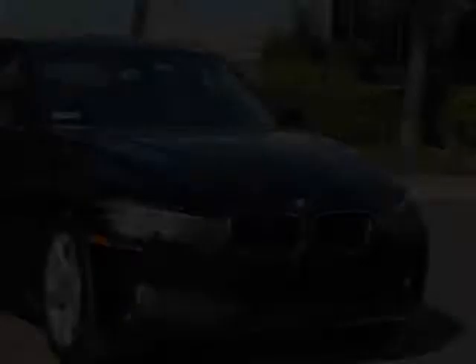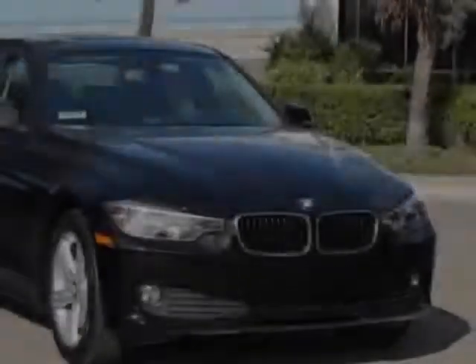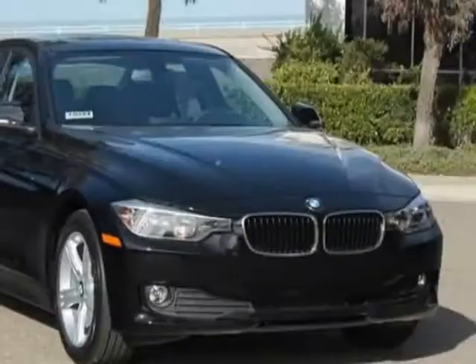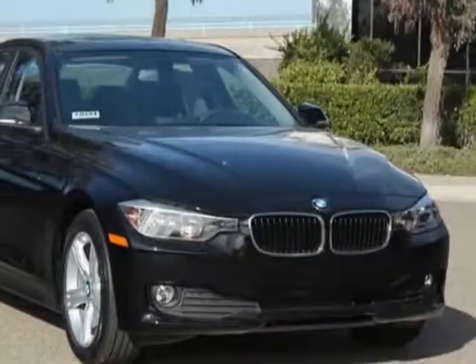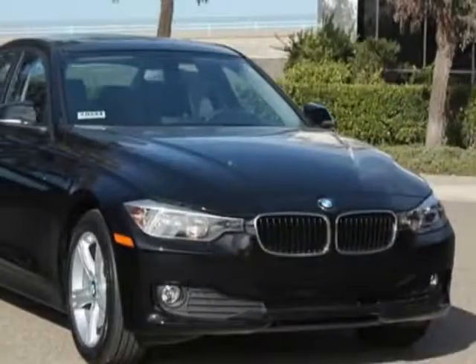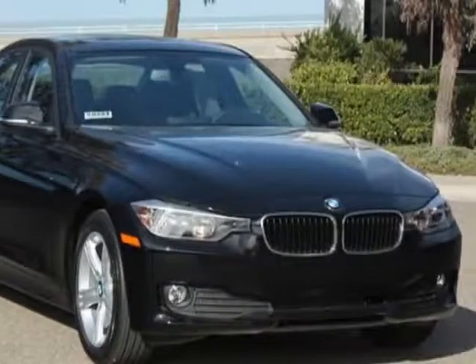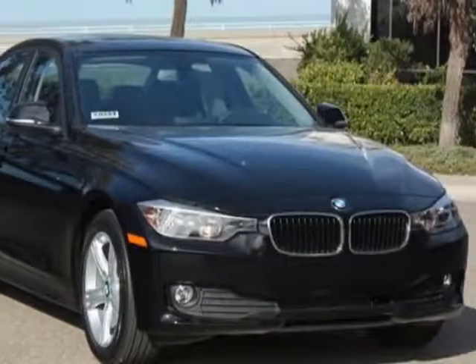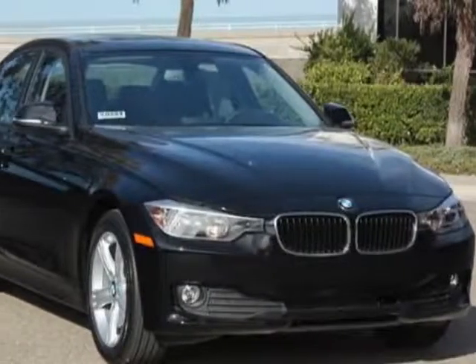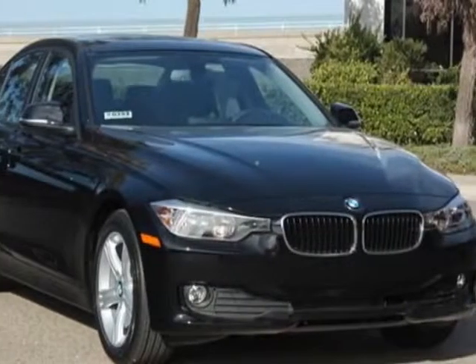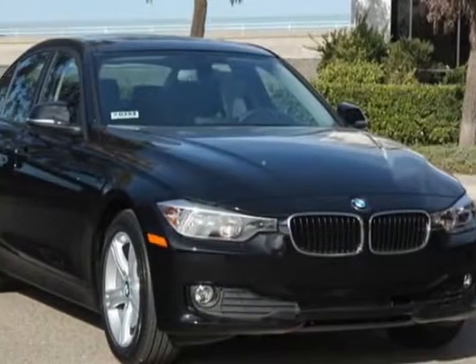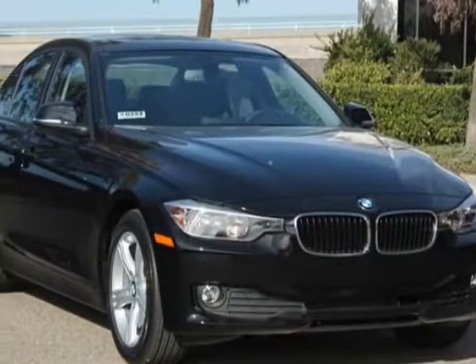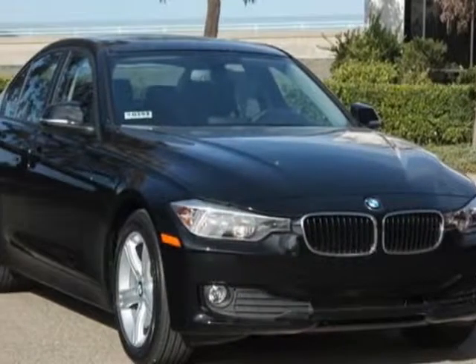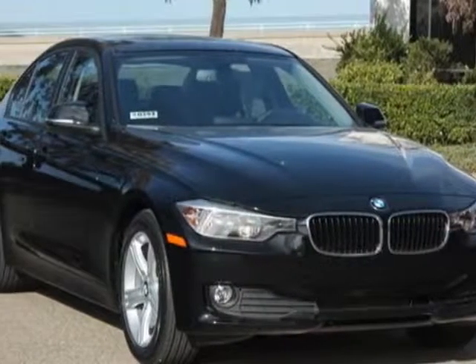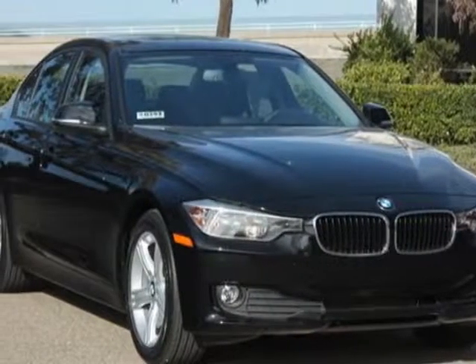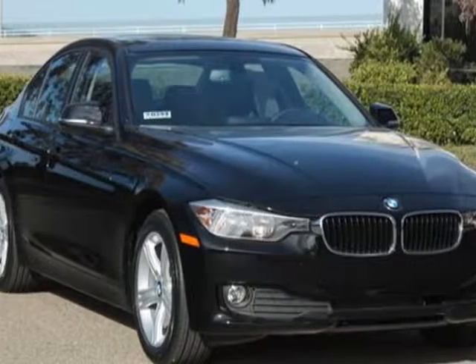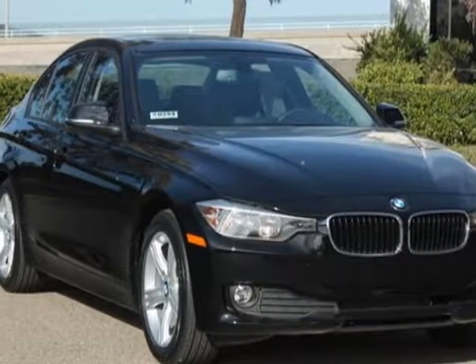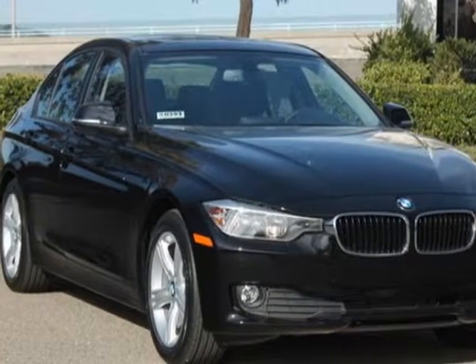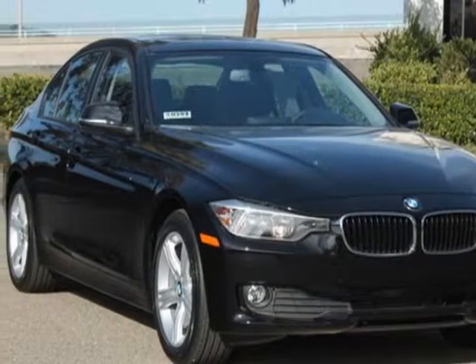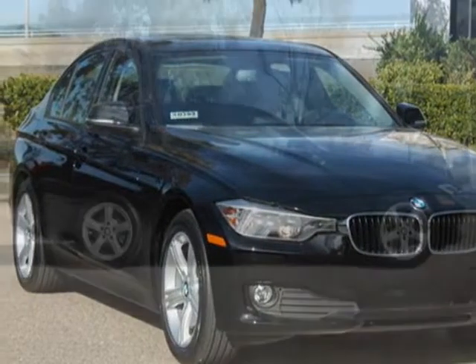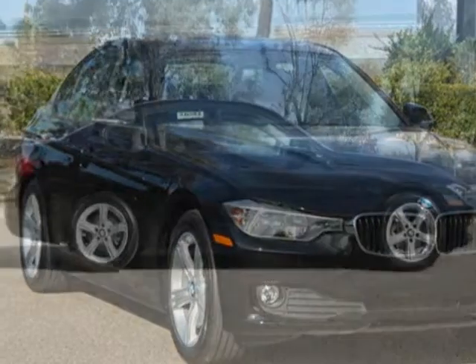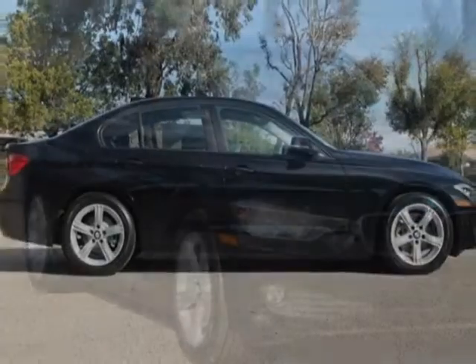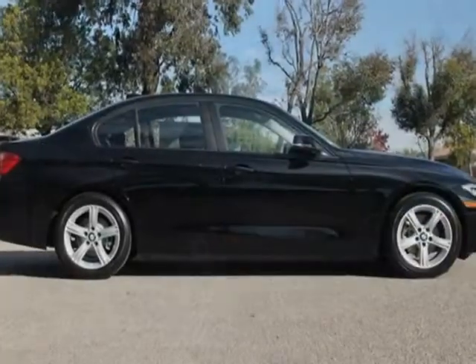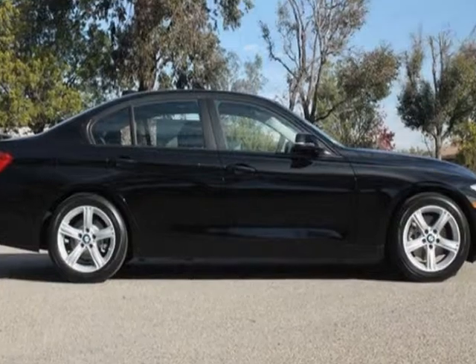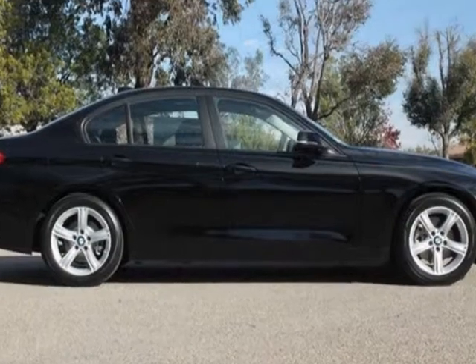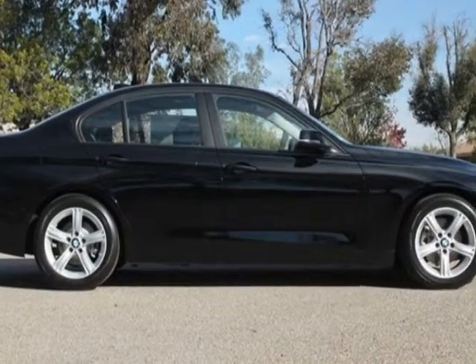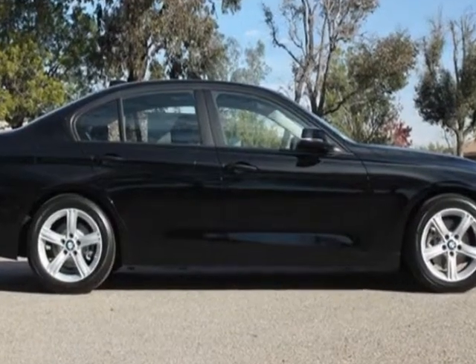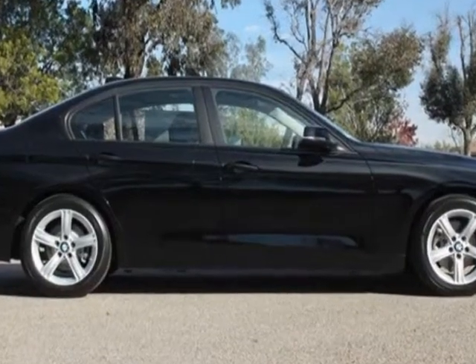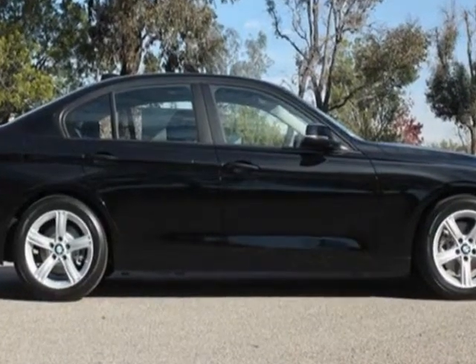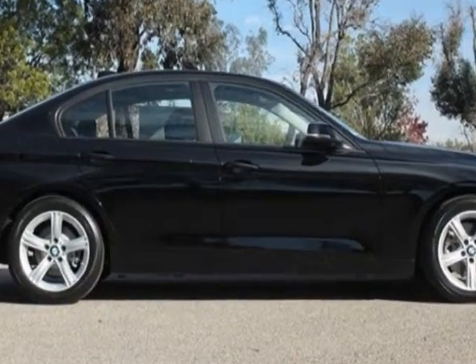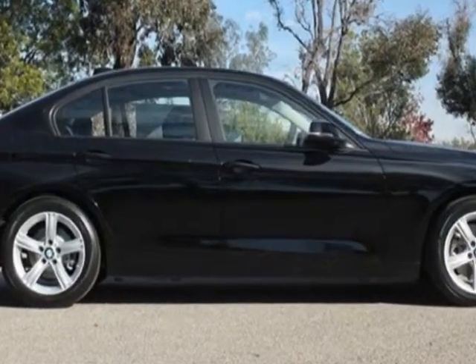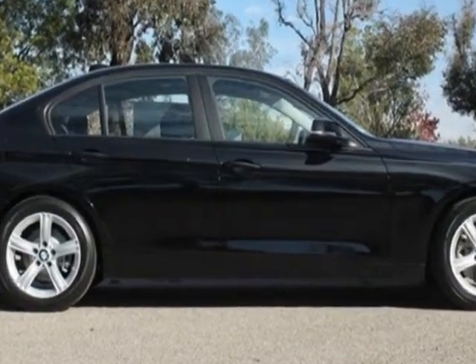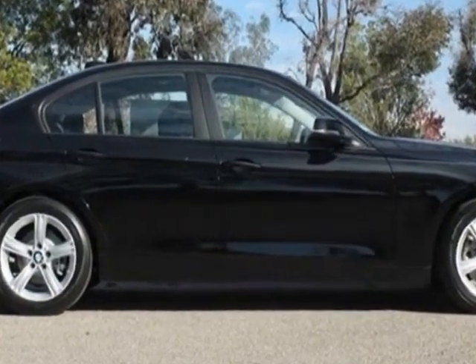Look at this new 2014 BMW 3 Series. For your protection, this vehicle has a full factory warranty.